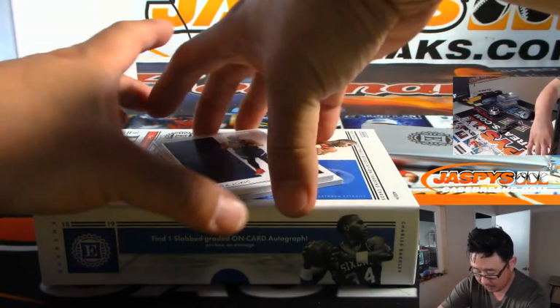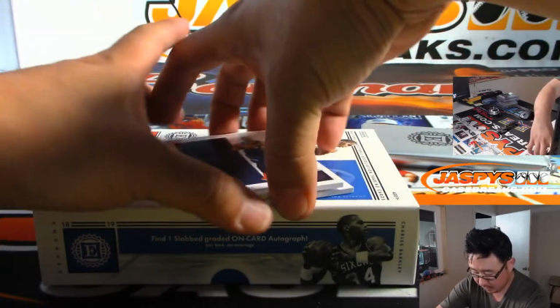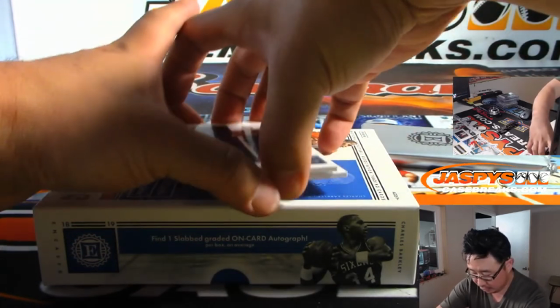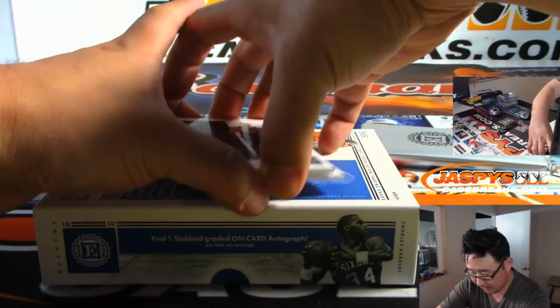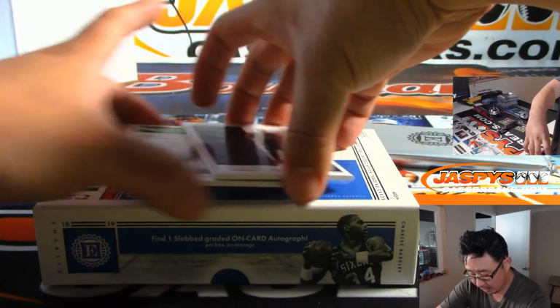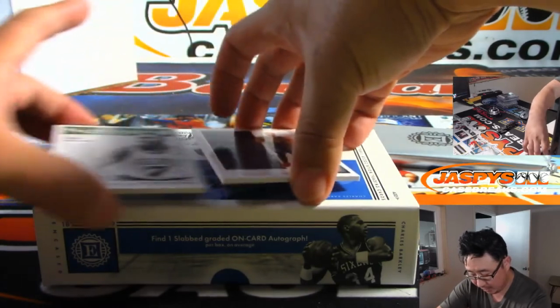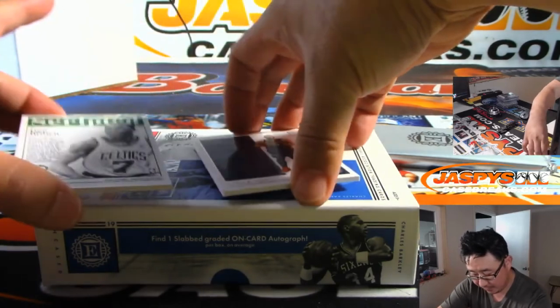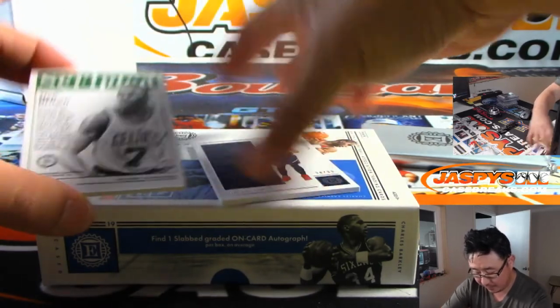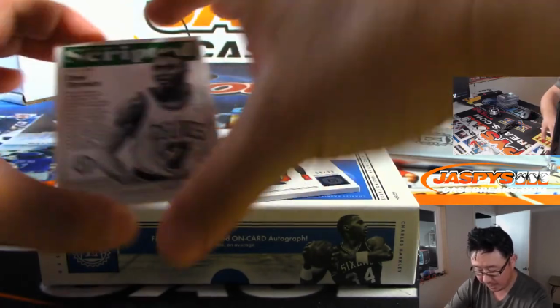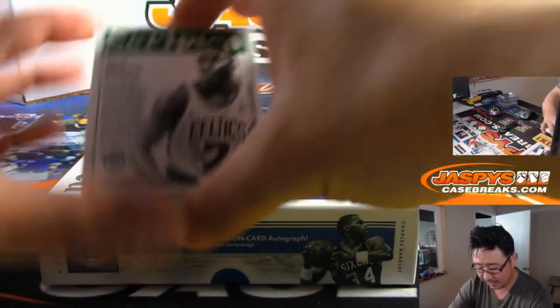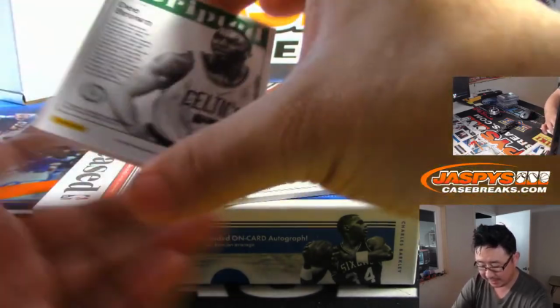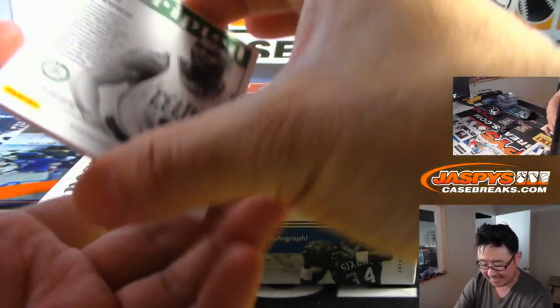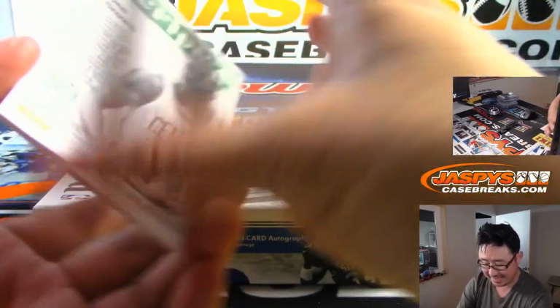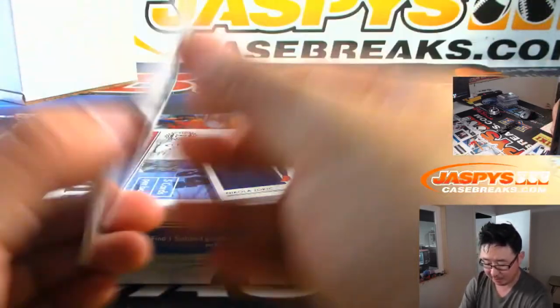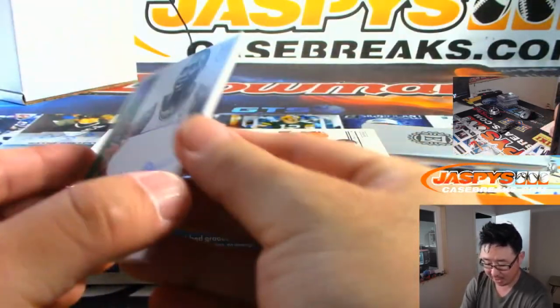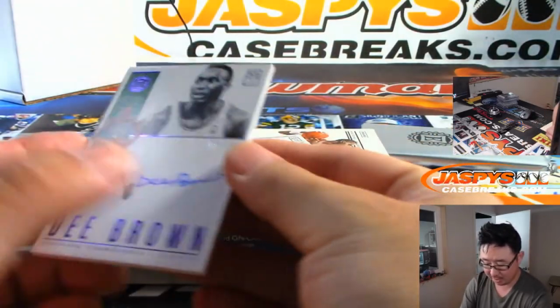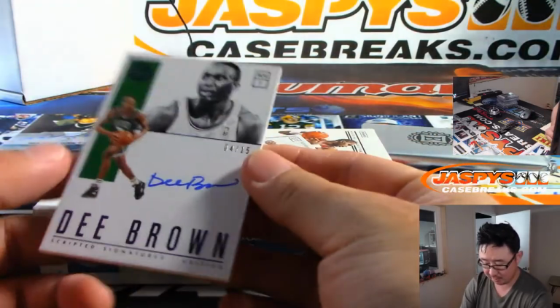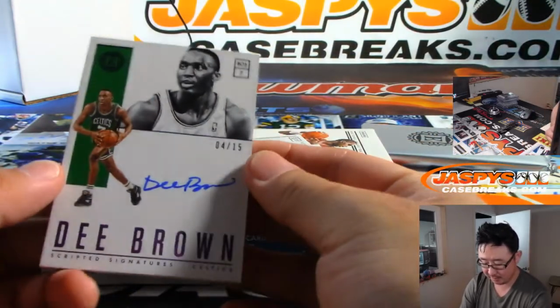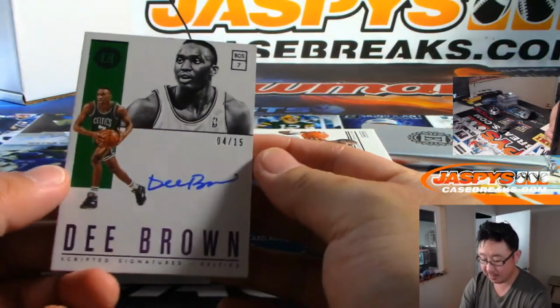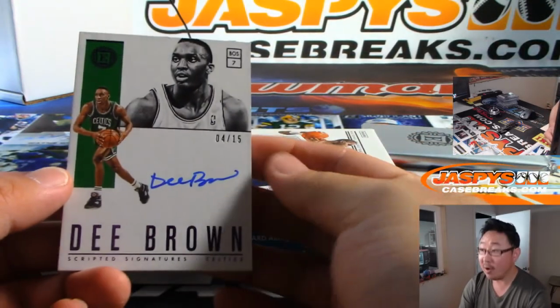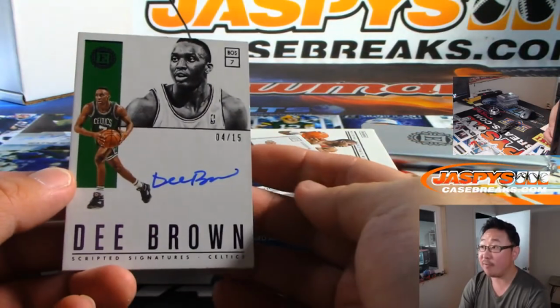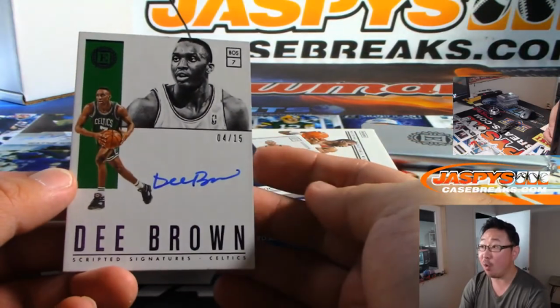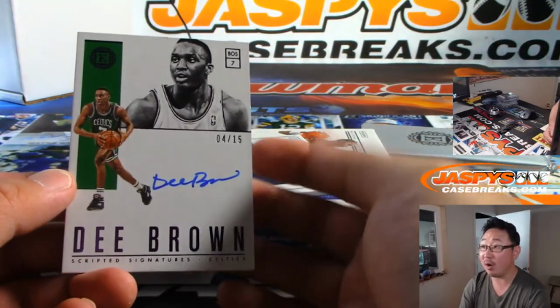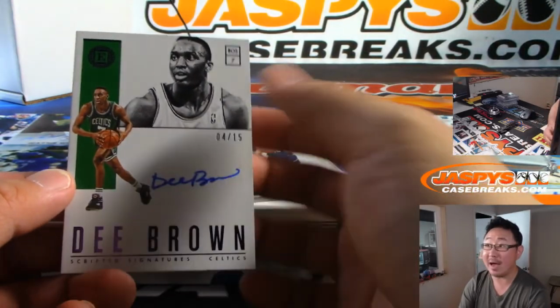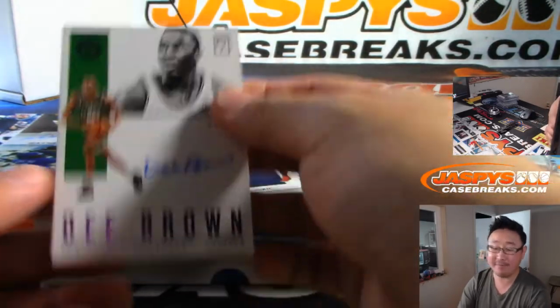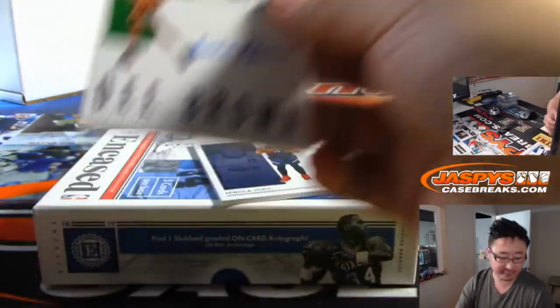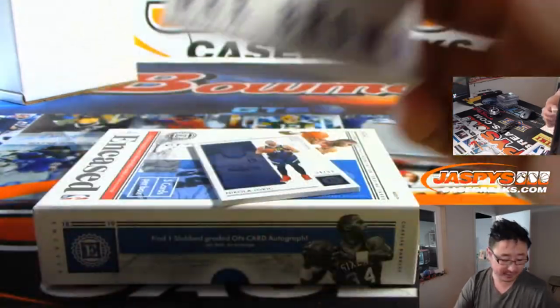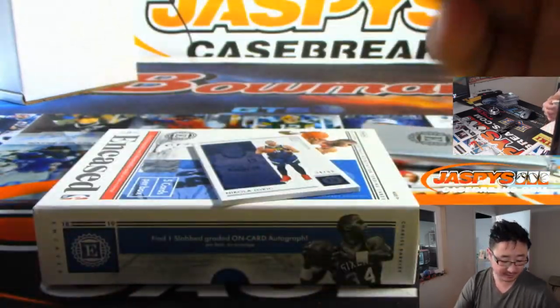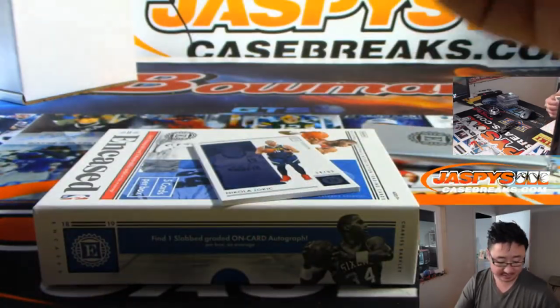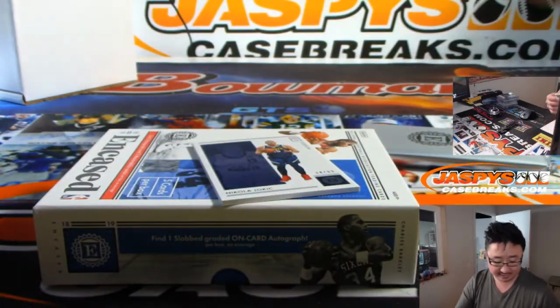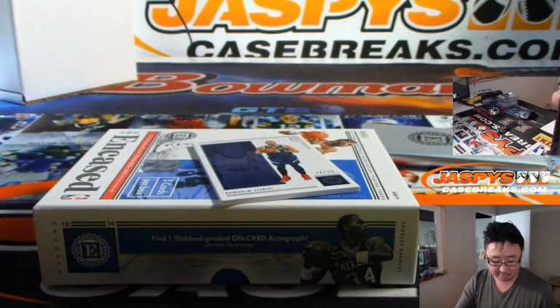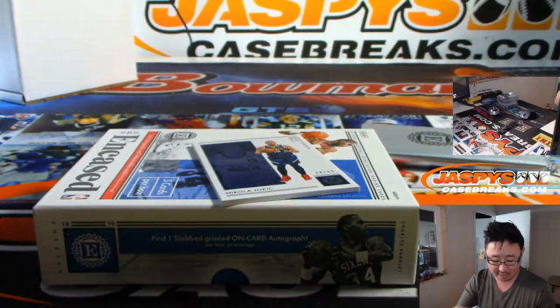Should be an autograph on the bottom — it is D Brown. Four out of 15. Nice D Brown.